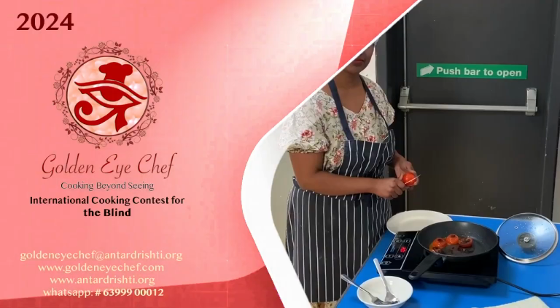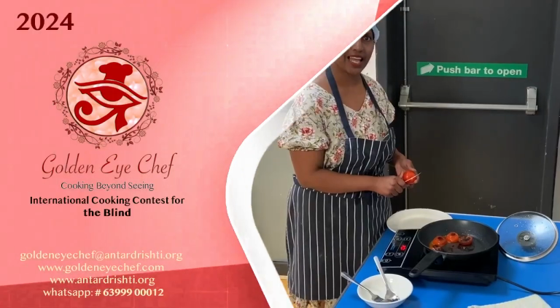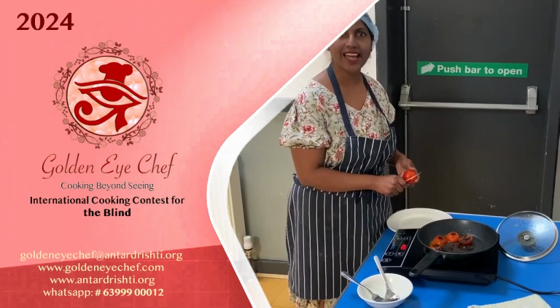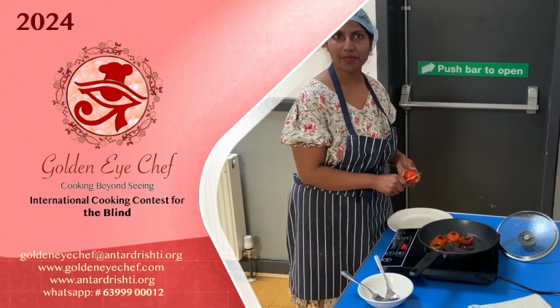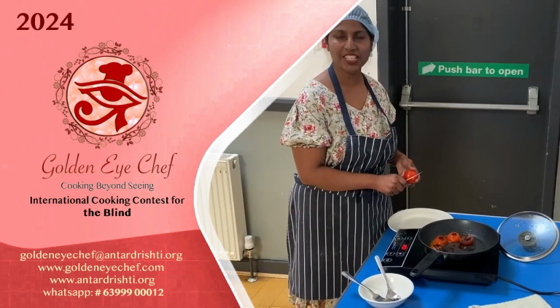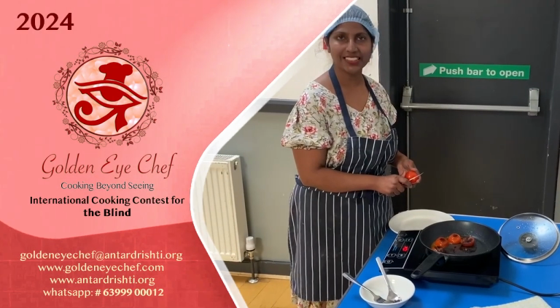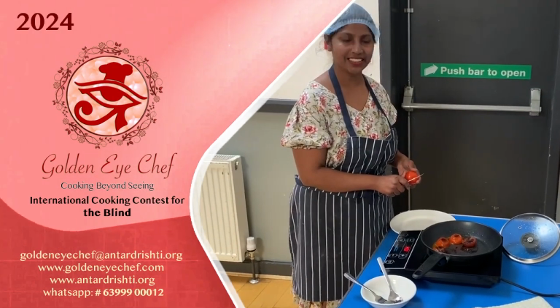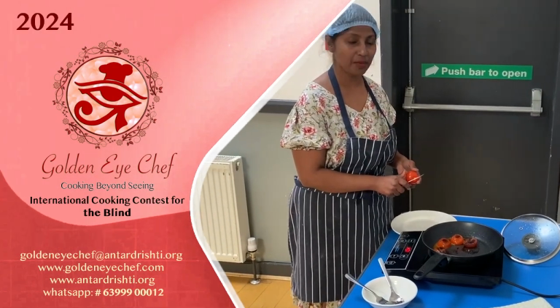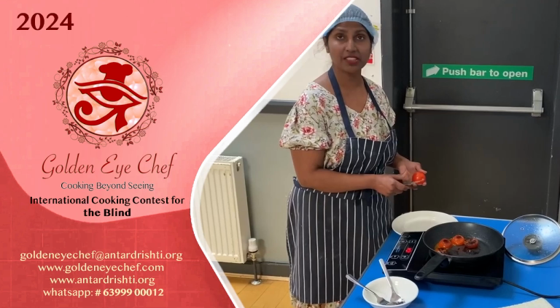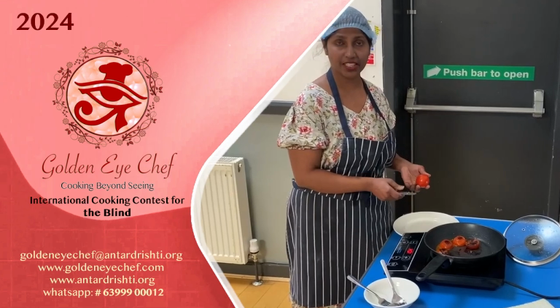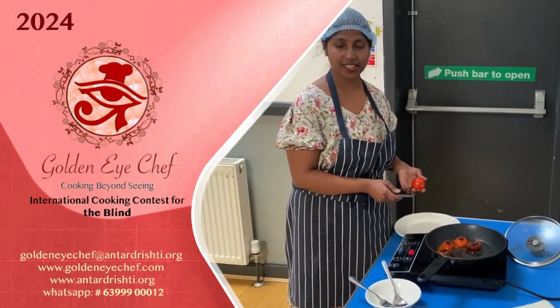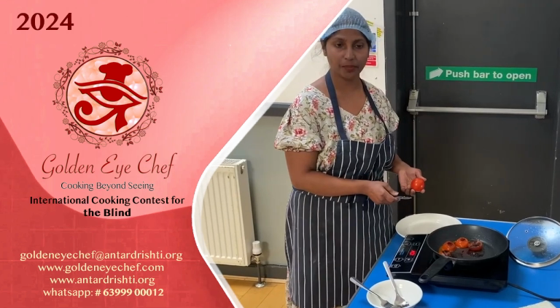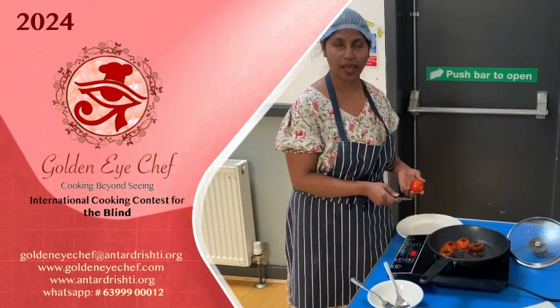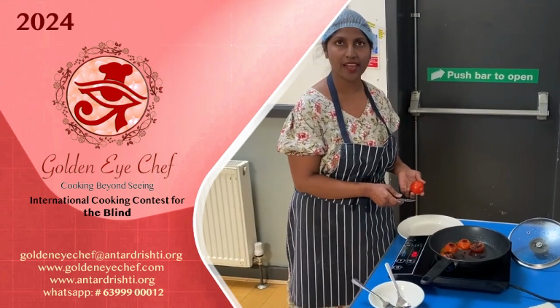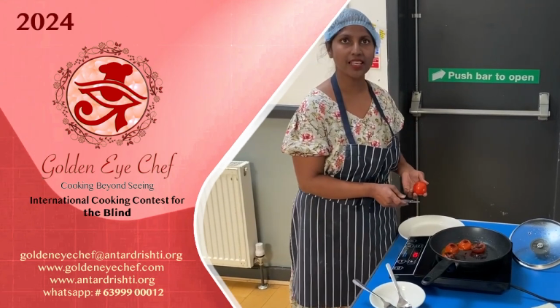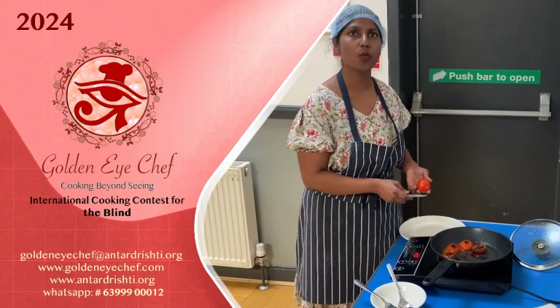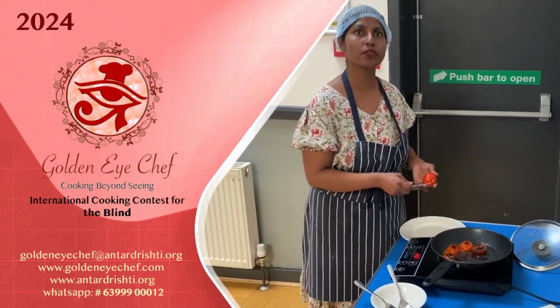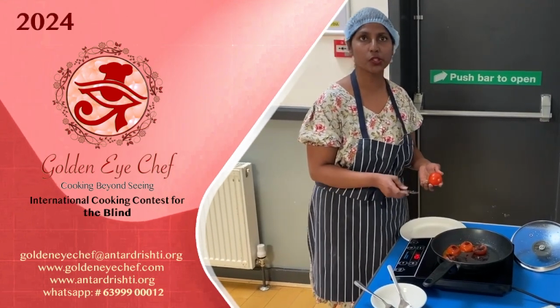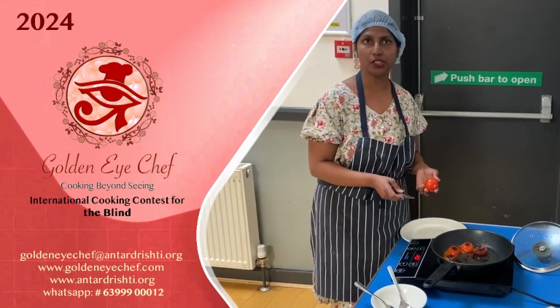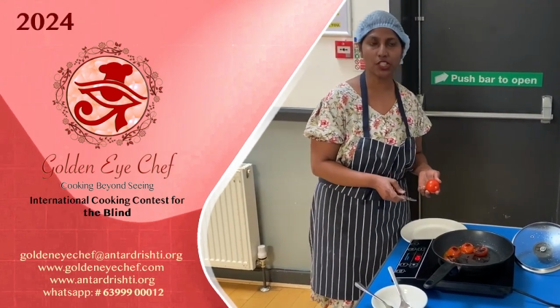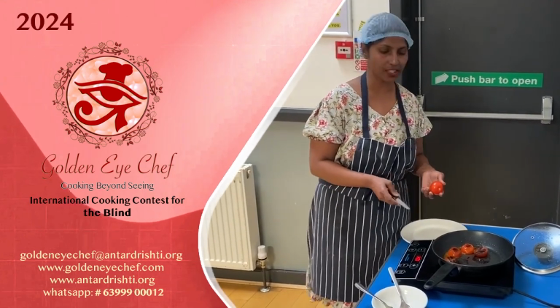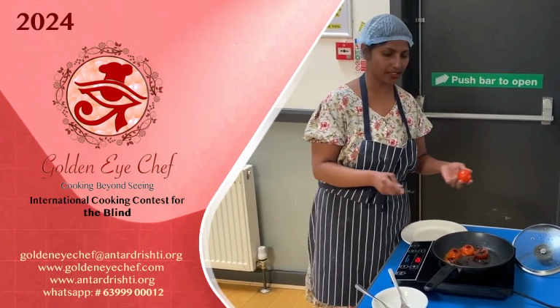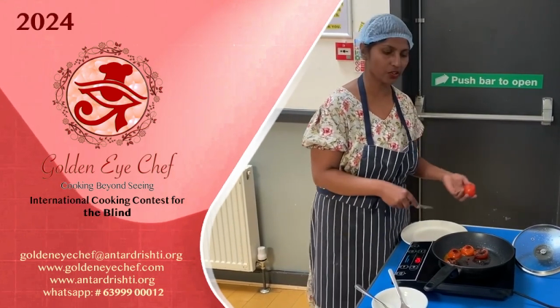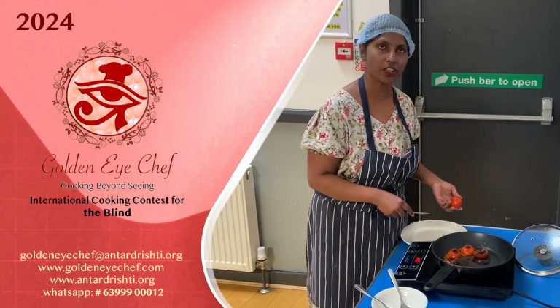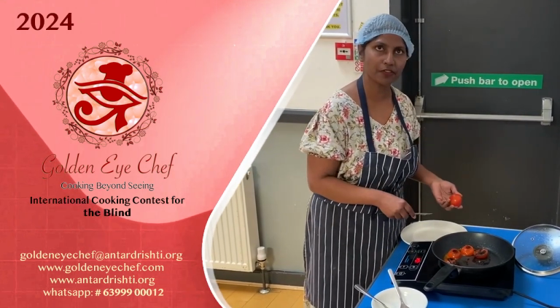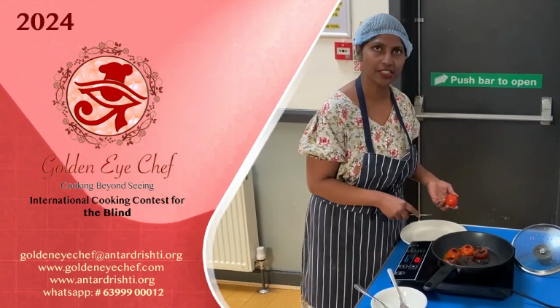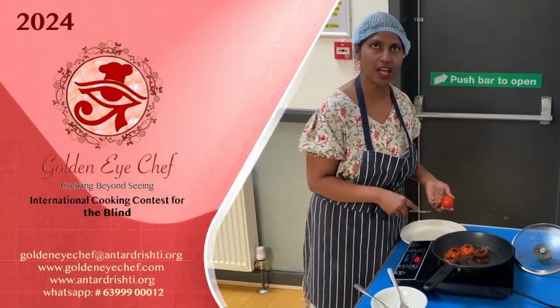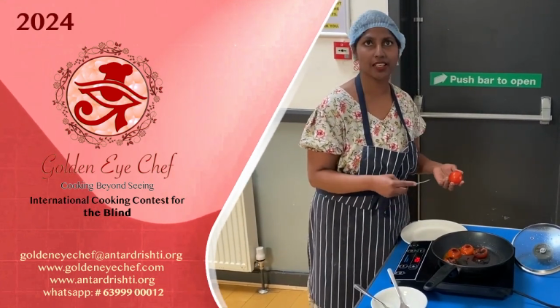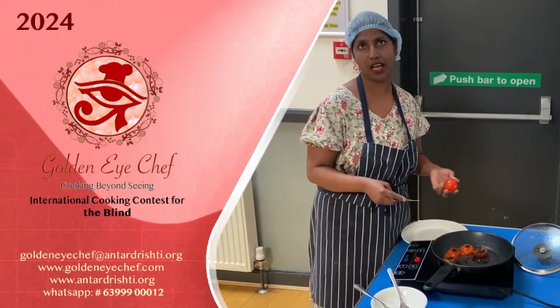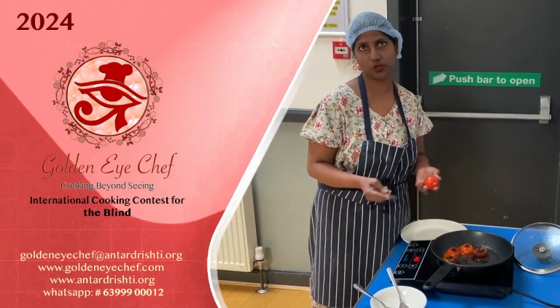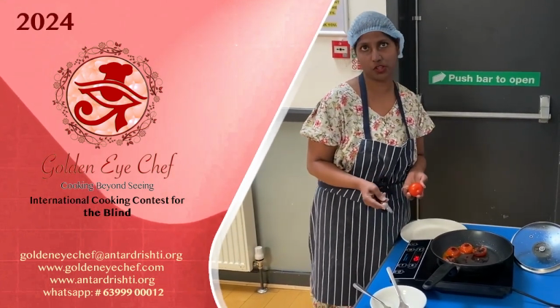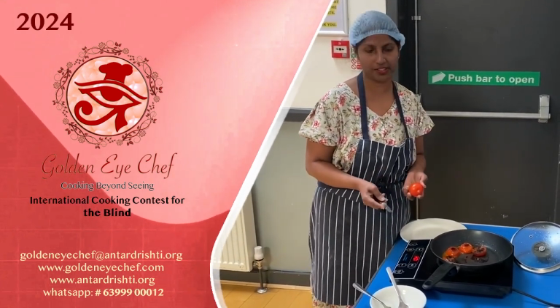Hi, I'm Shalini. I'm sight-impaired. I work for Cornea Vision as a Coffee Officer and an Outreach Officer.